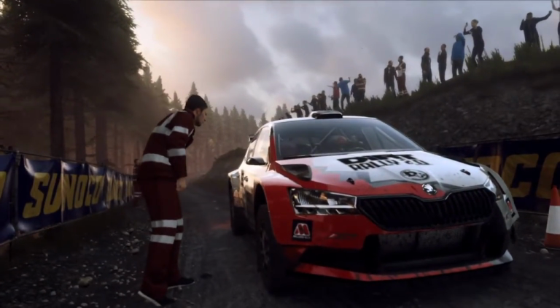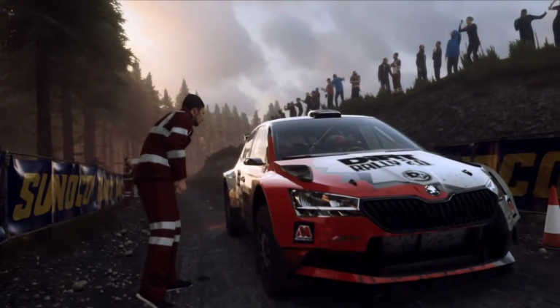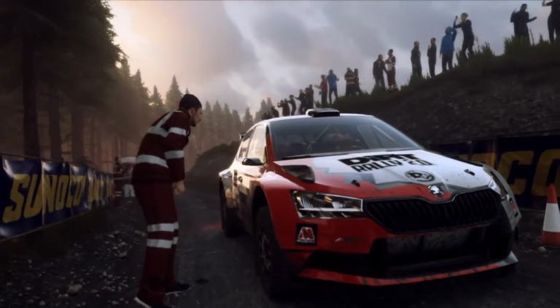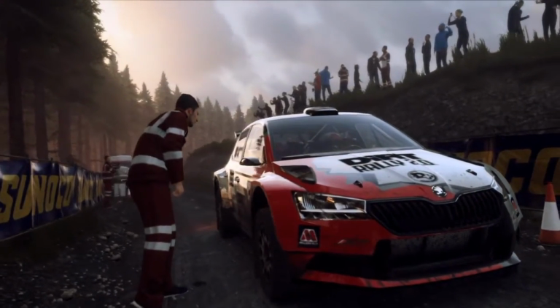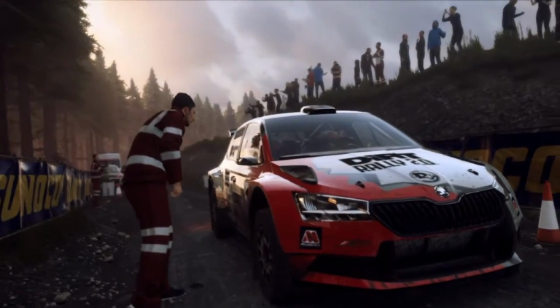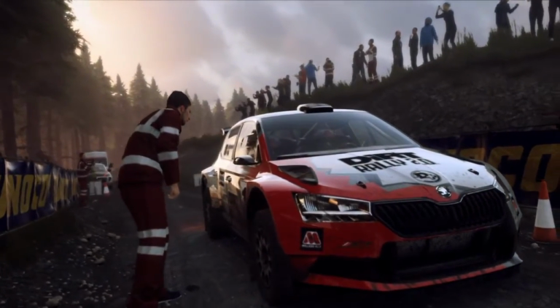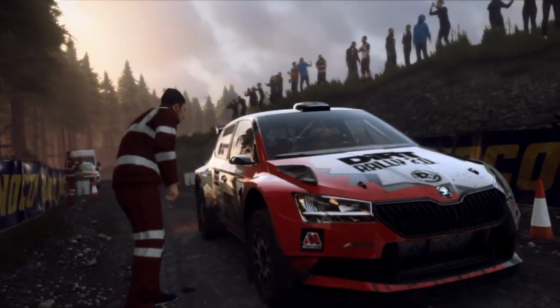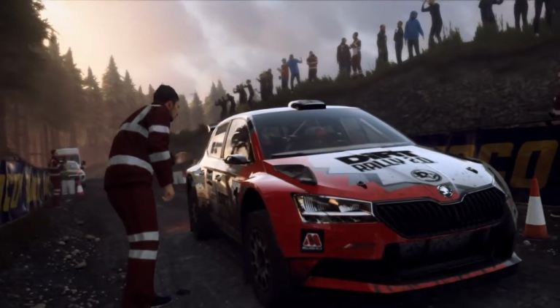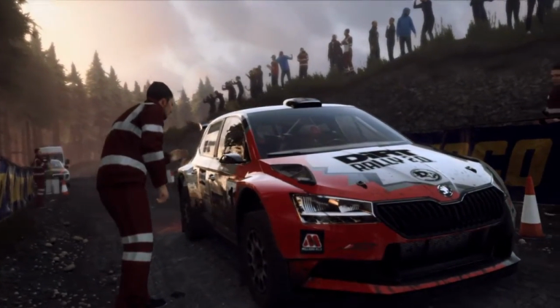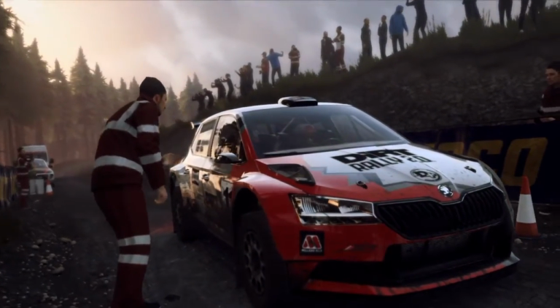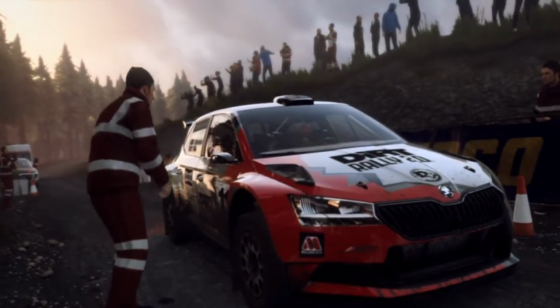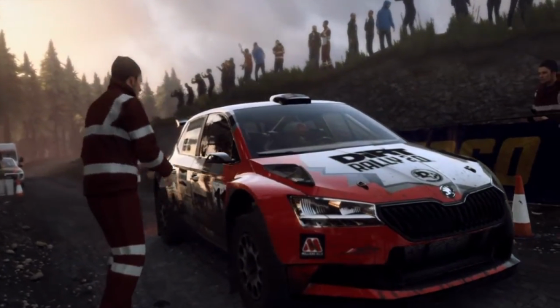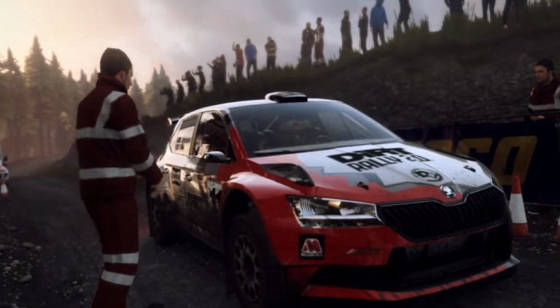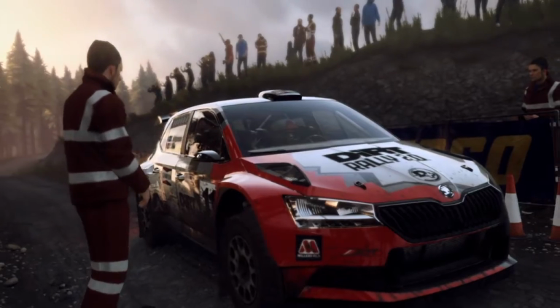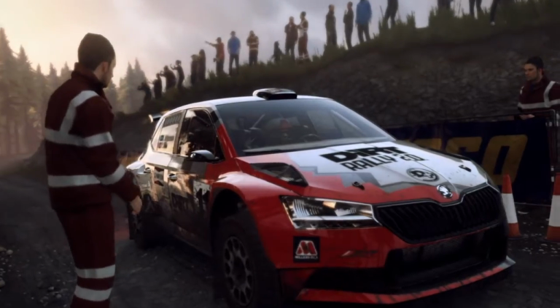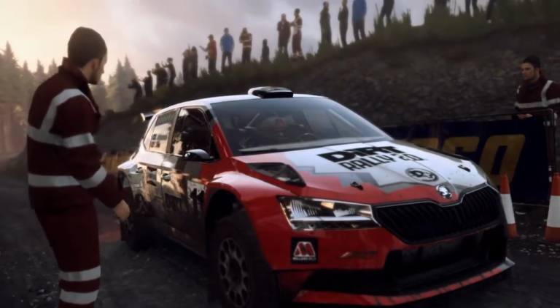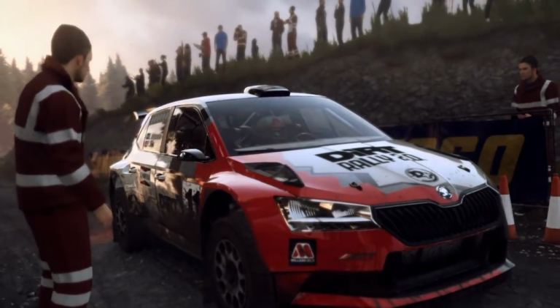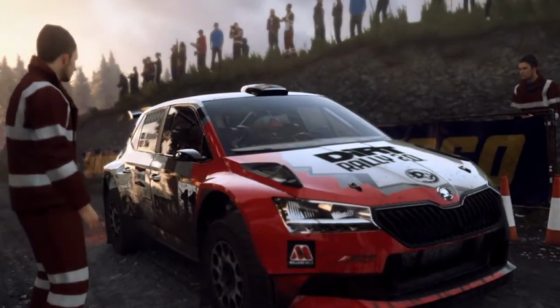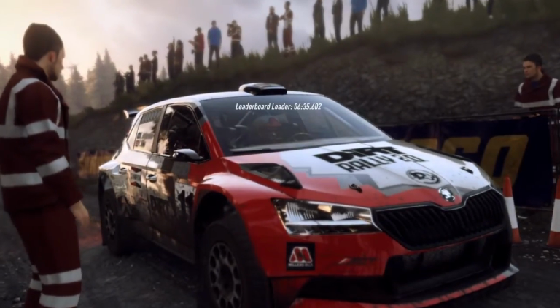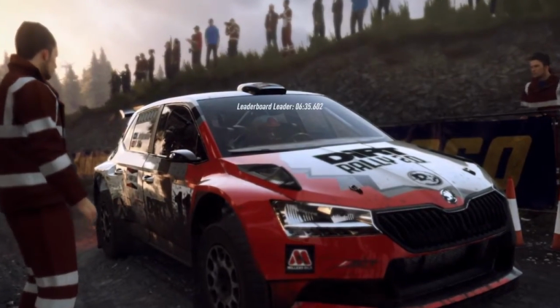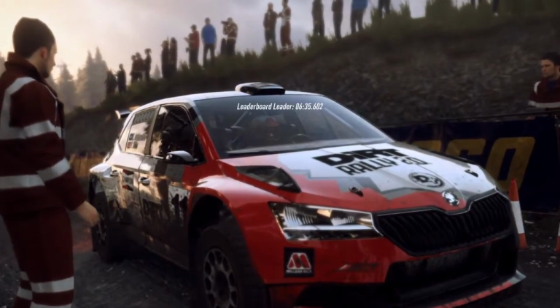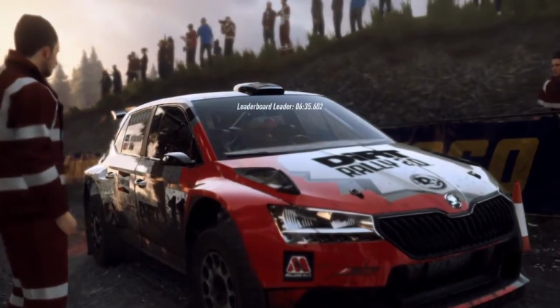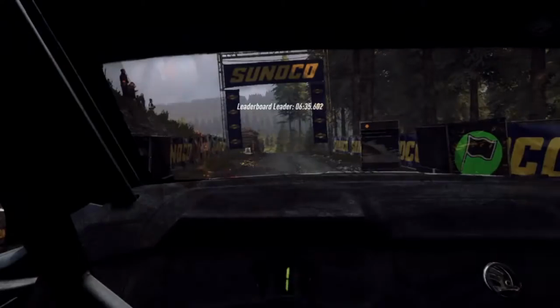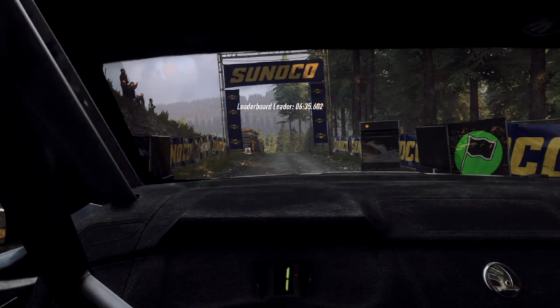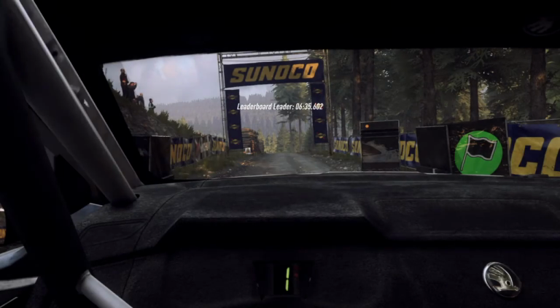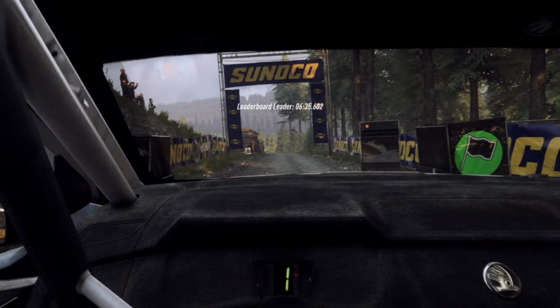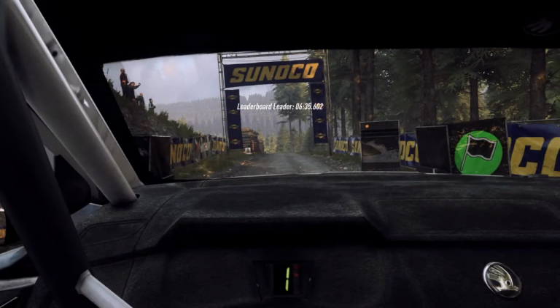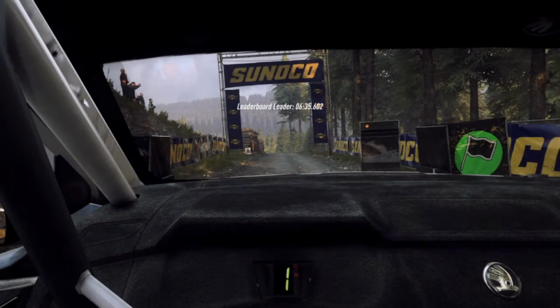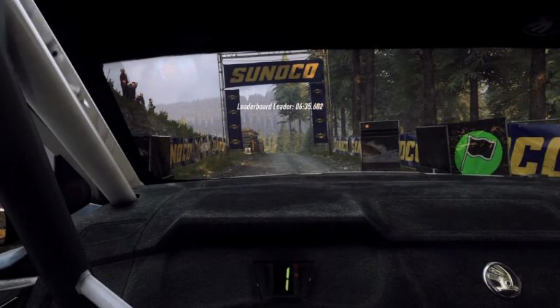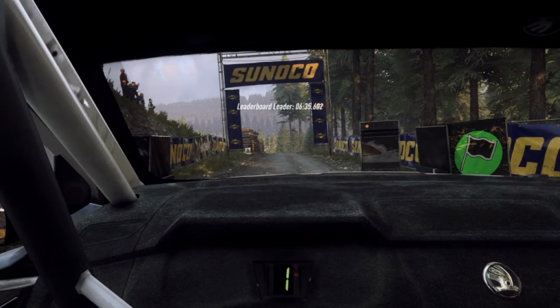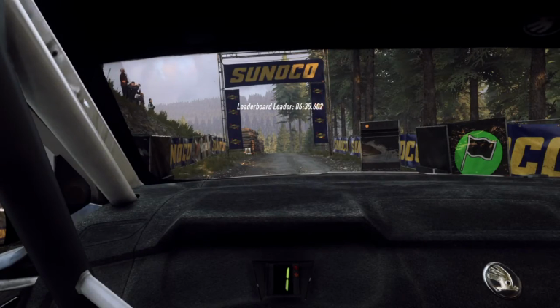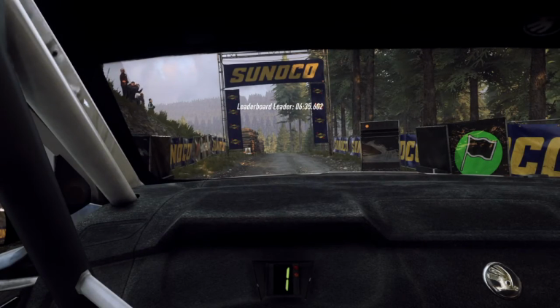Starts 4 left long, don't cut logs, slow 80, crest and unseen, open hairpin right. Good luck.